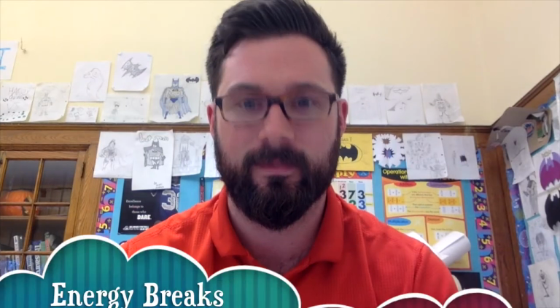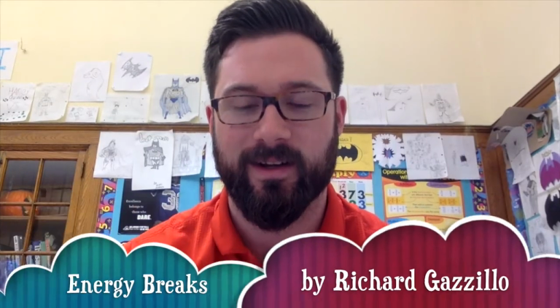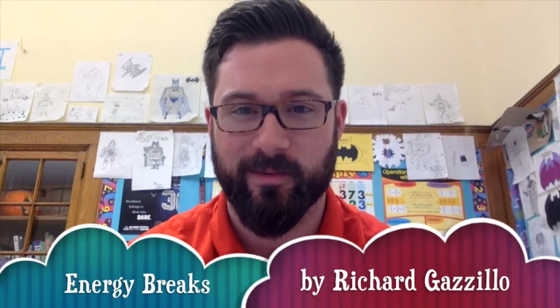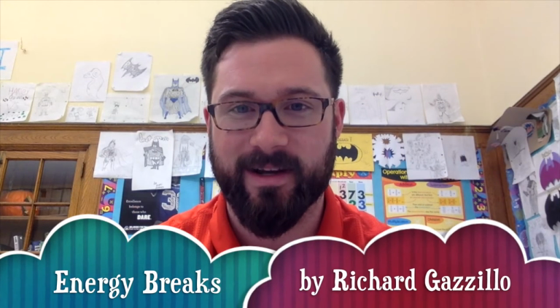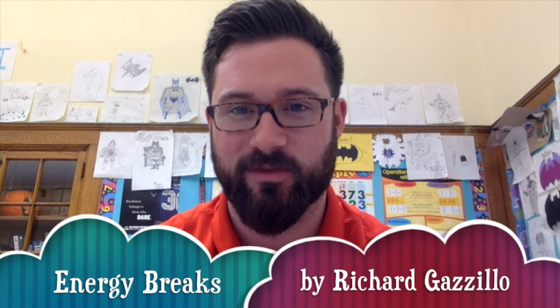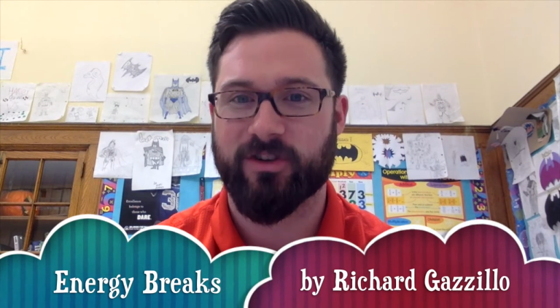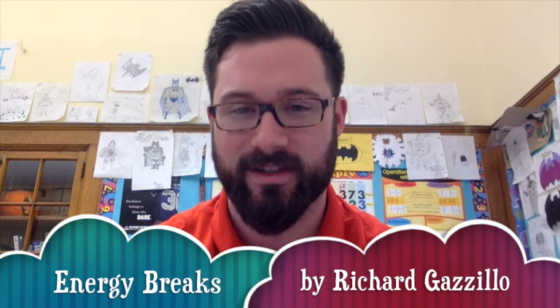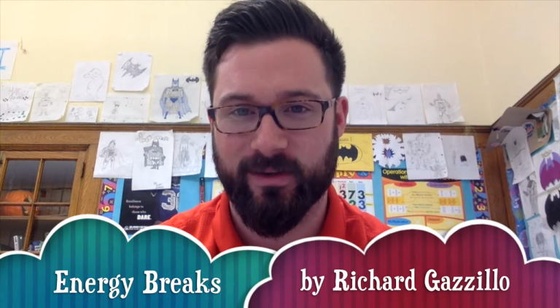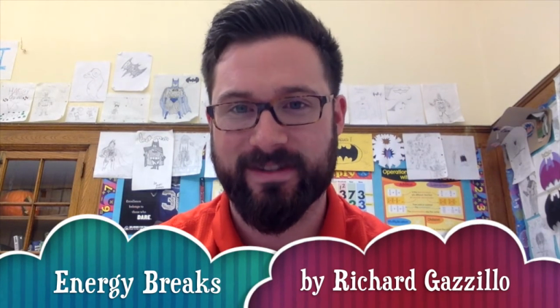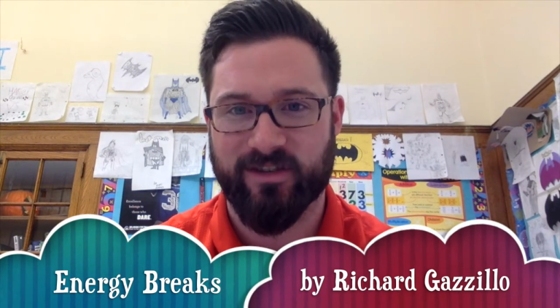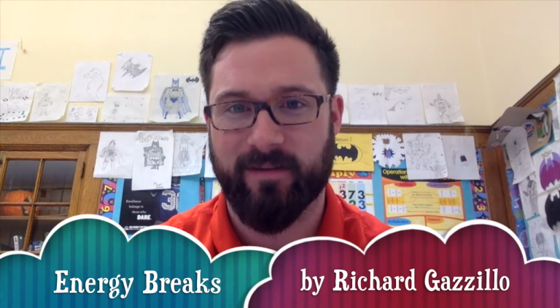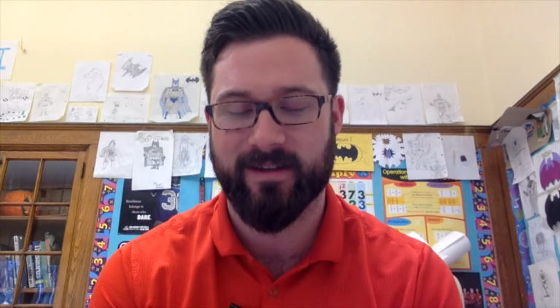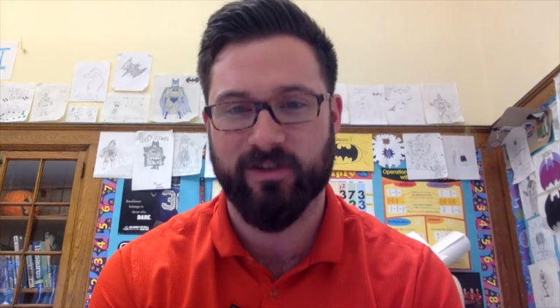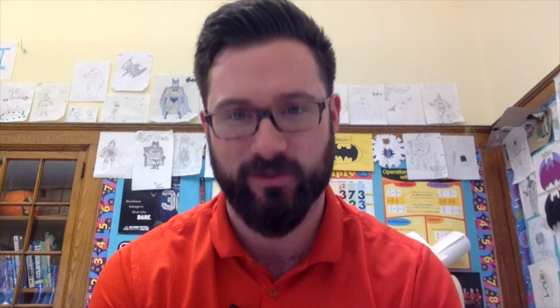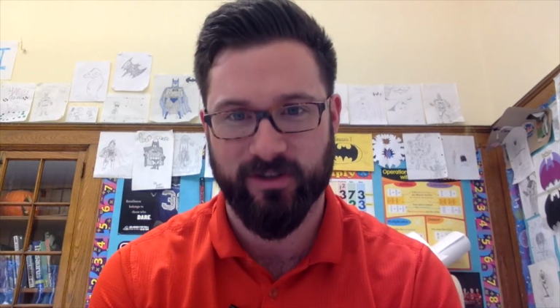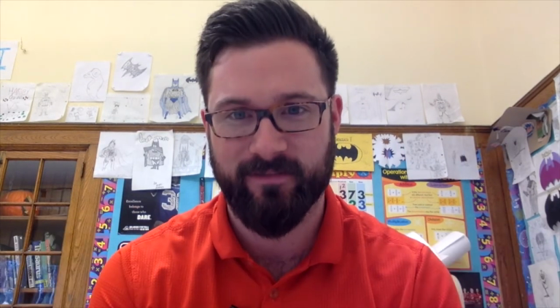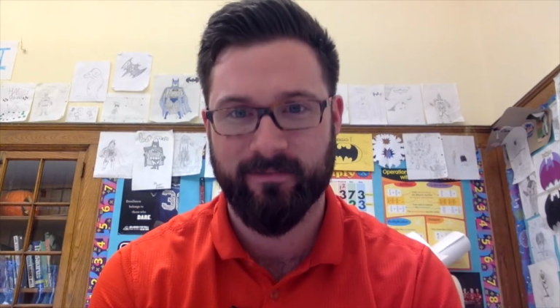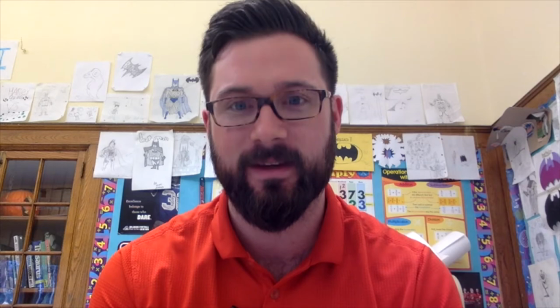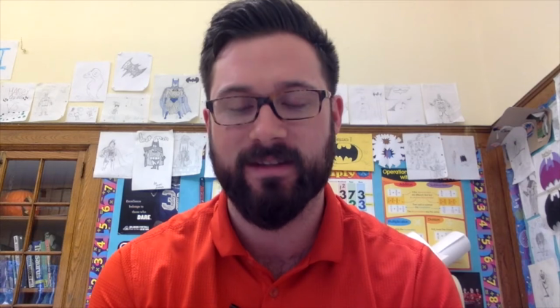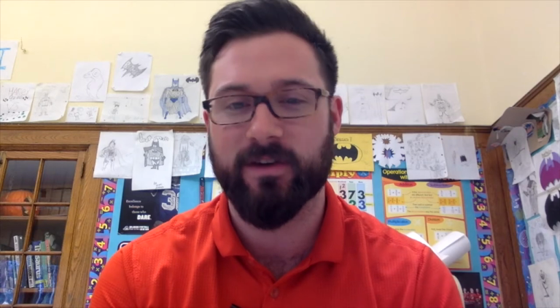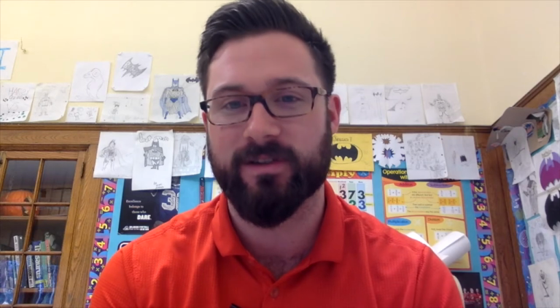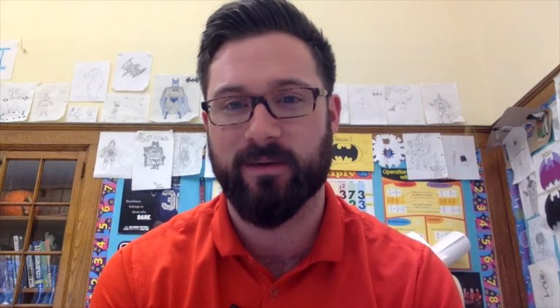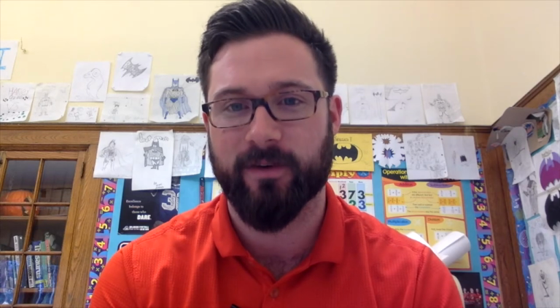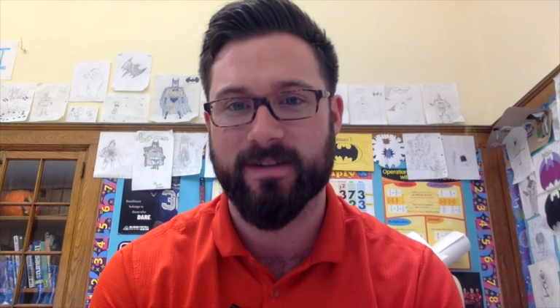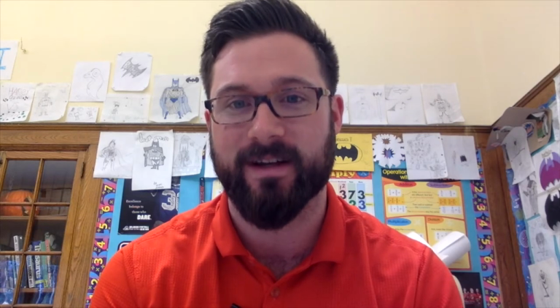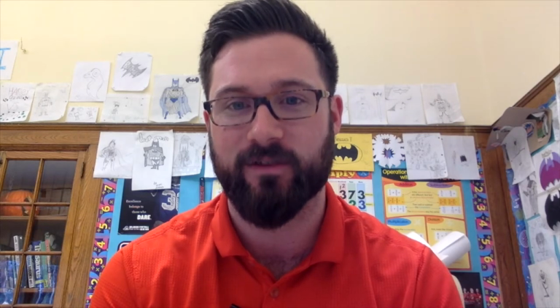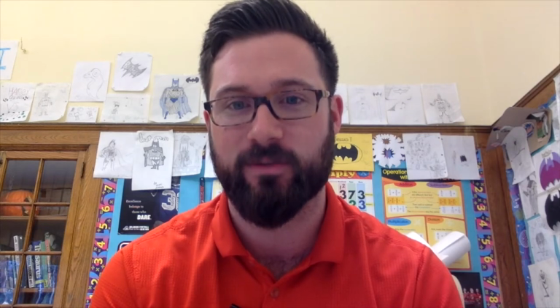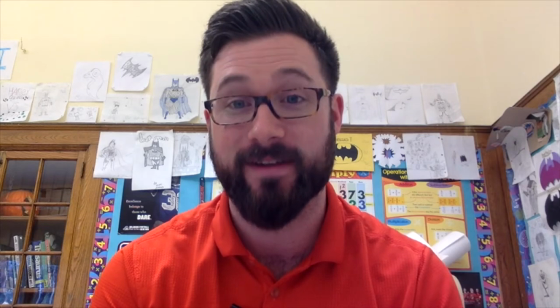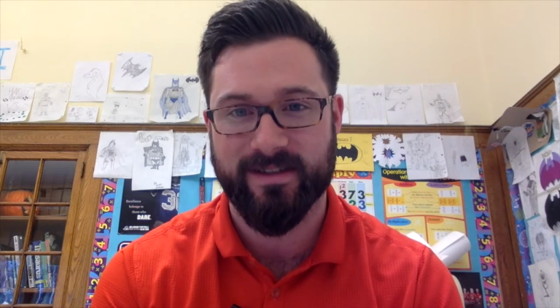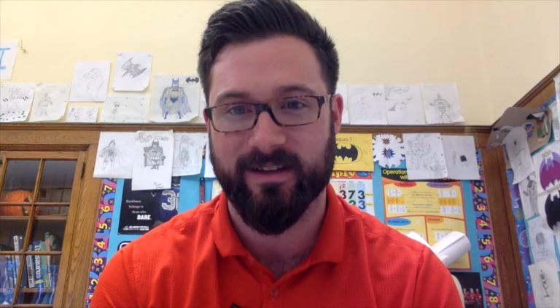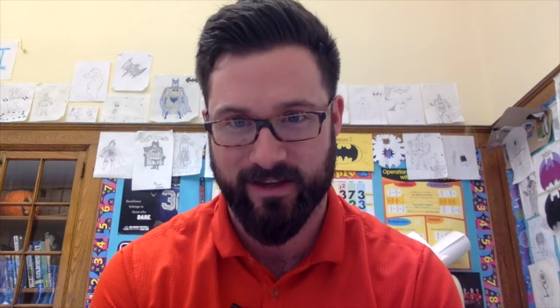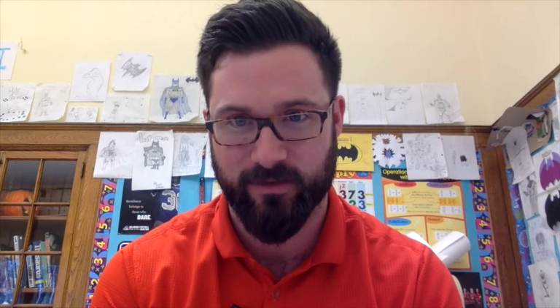Hello, my name is Richard Guzzillo, 6th grade math teacher in New Jersey. This video today will focus on energy breaks inside the classroom.